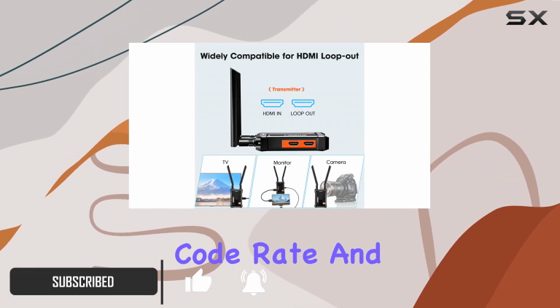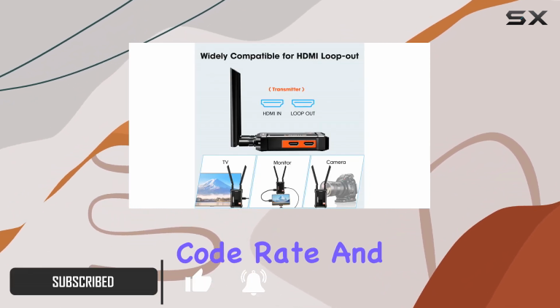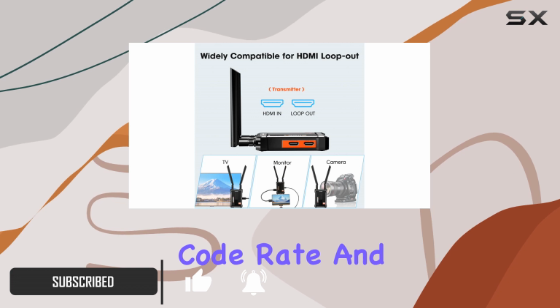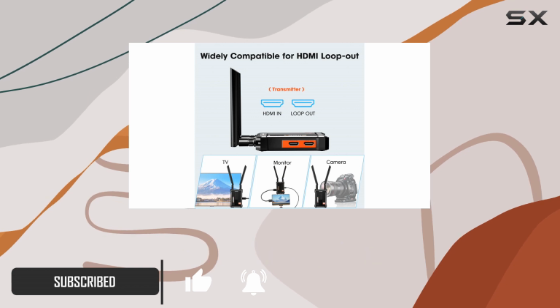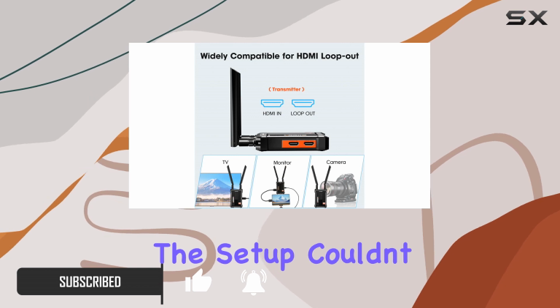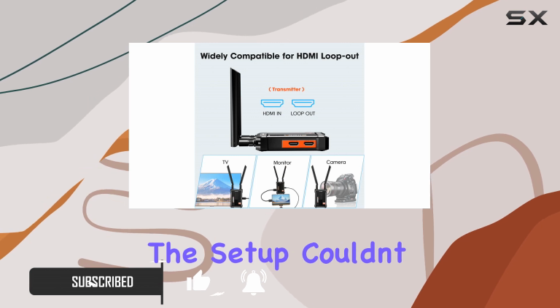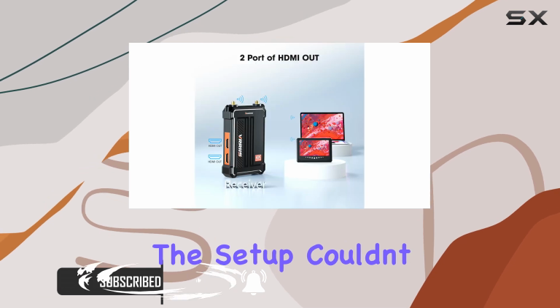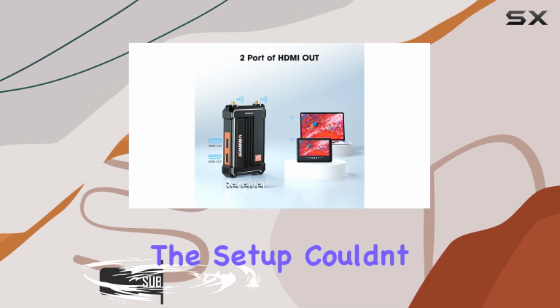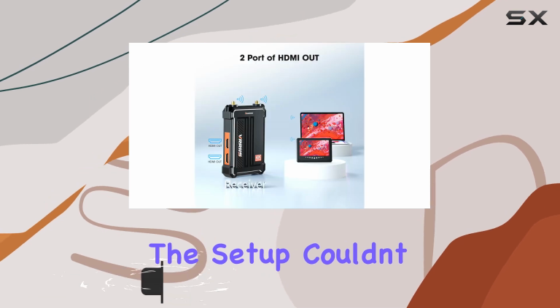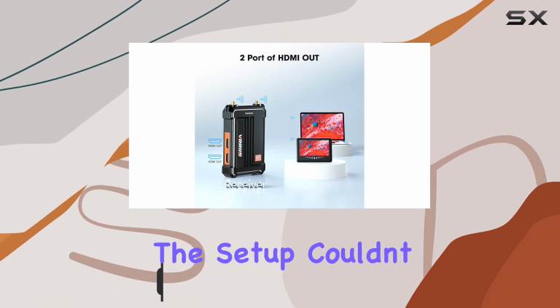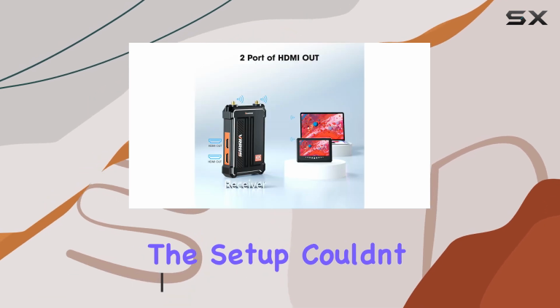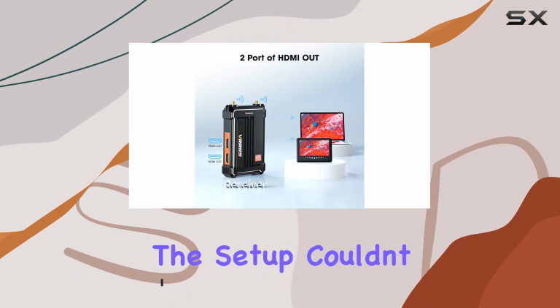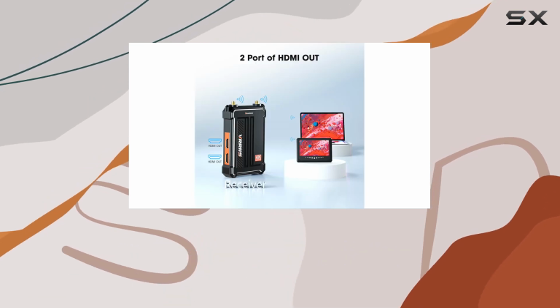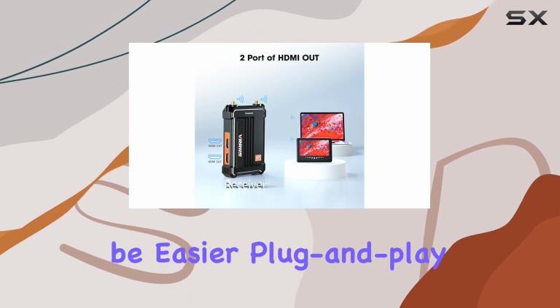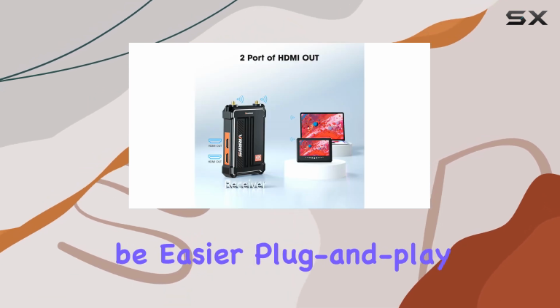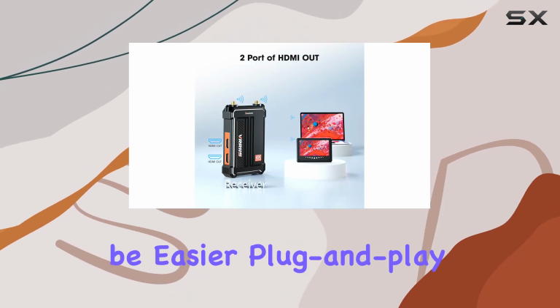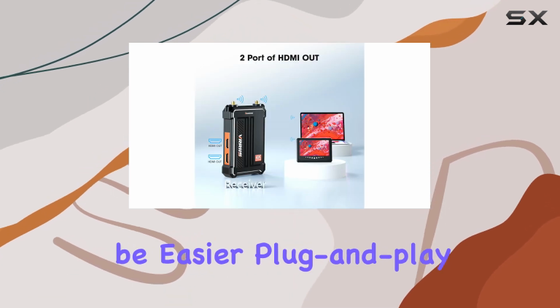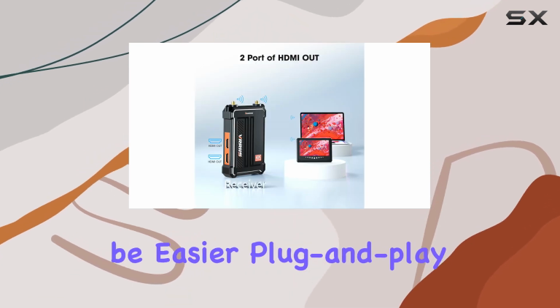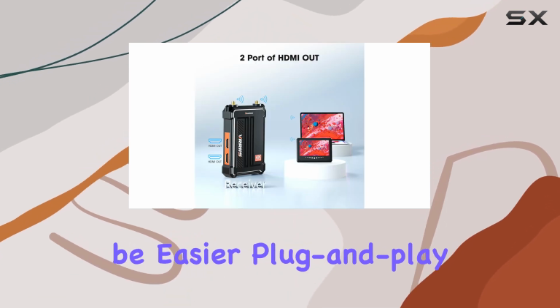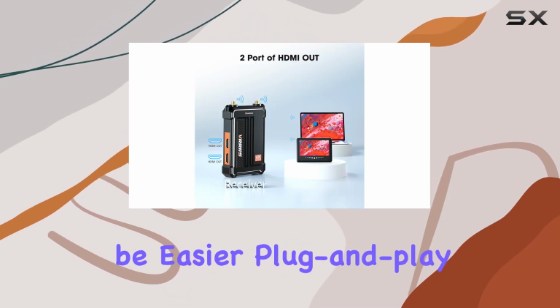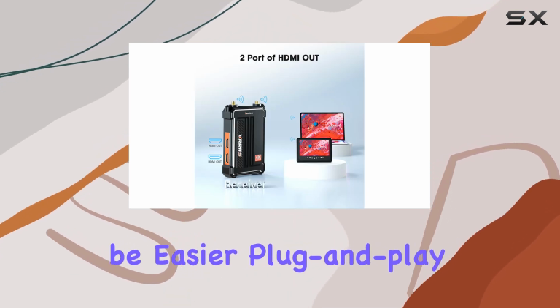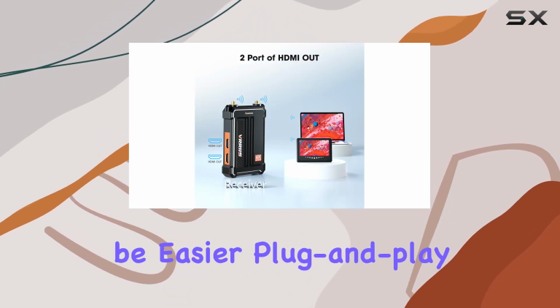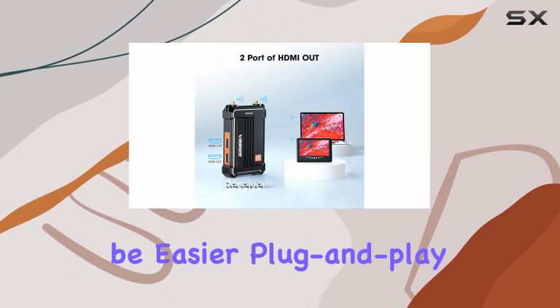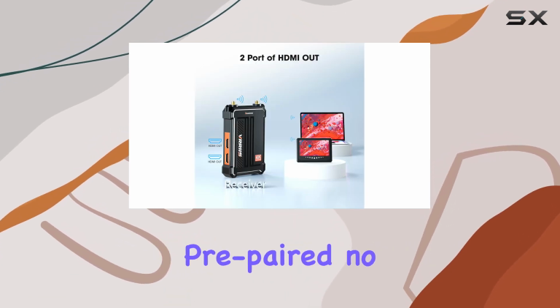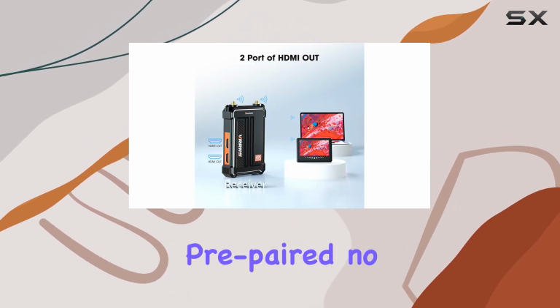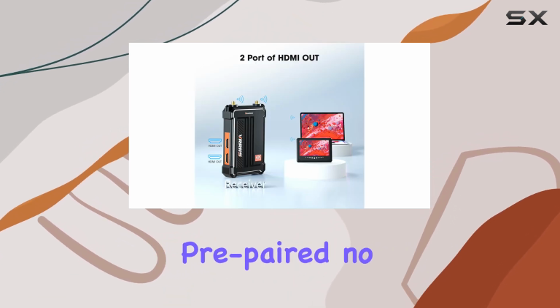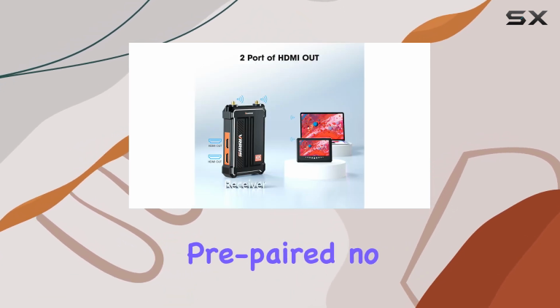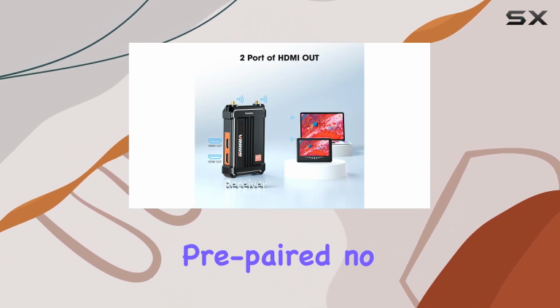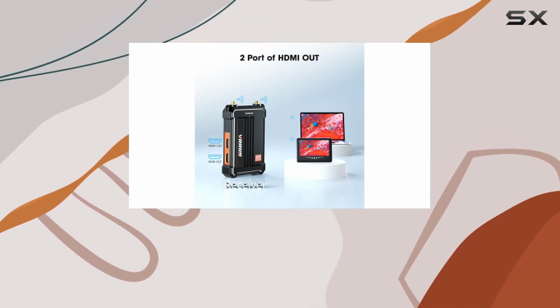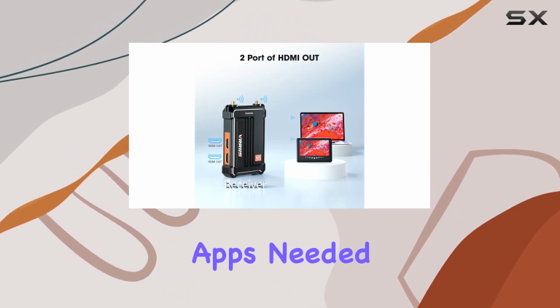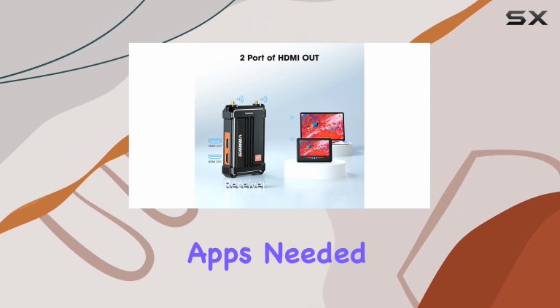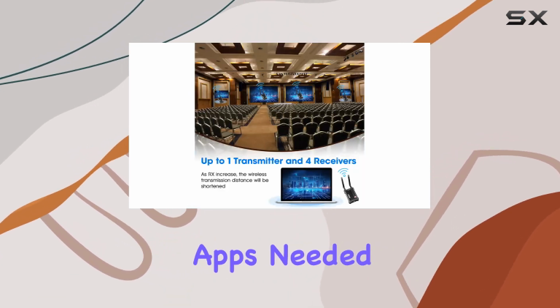And the setup? Couldn't be easier. Plug and play, no apps needed.